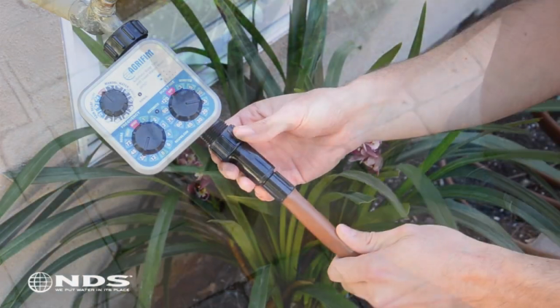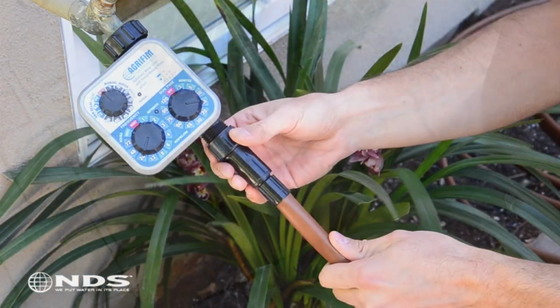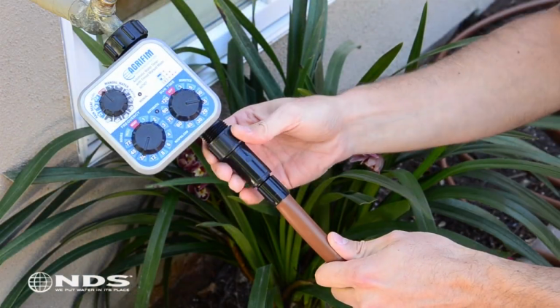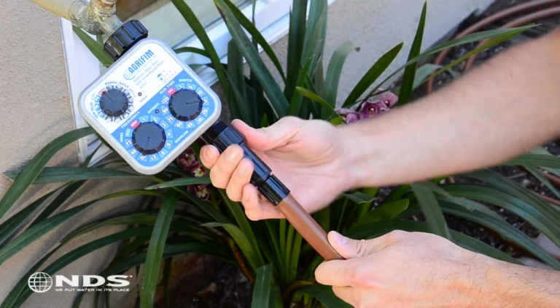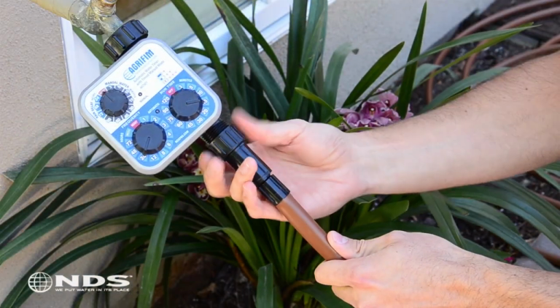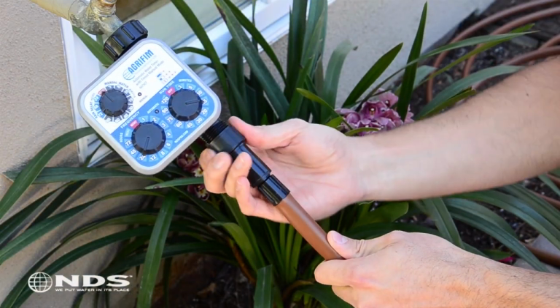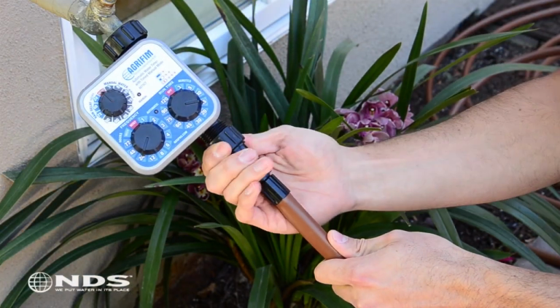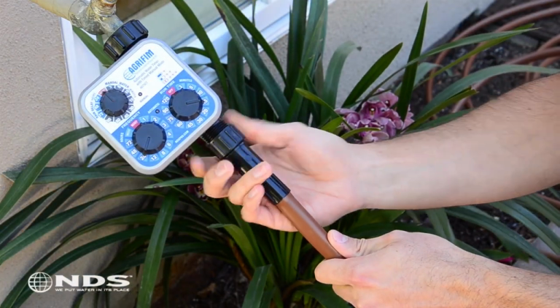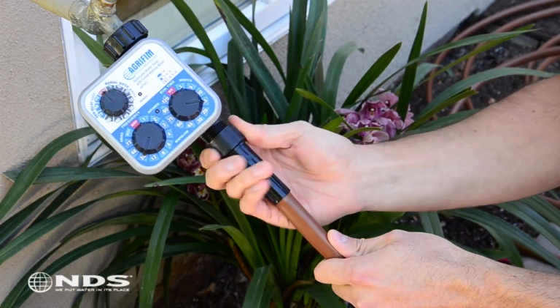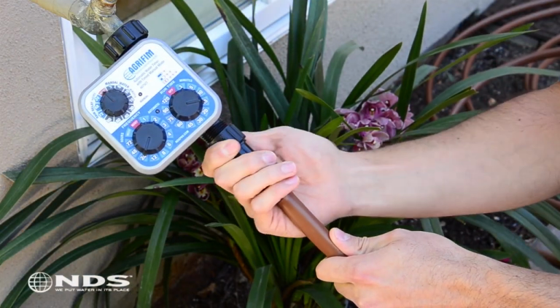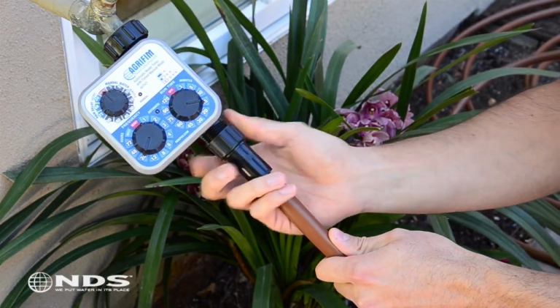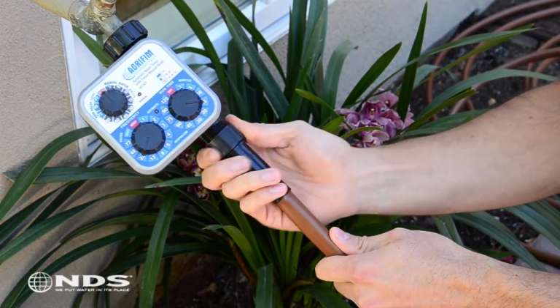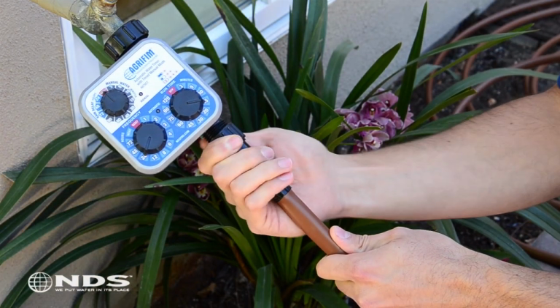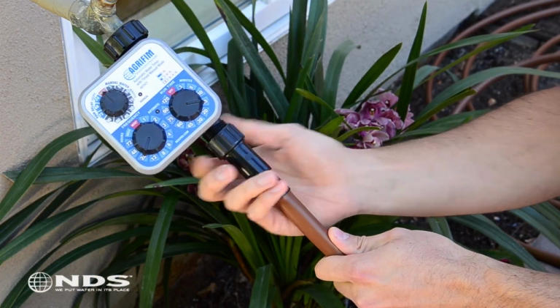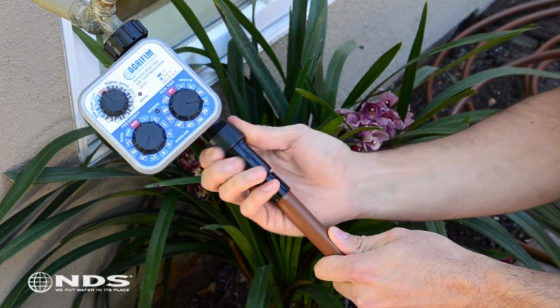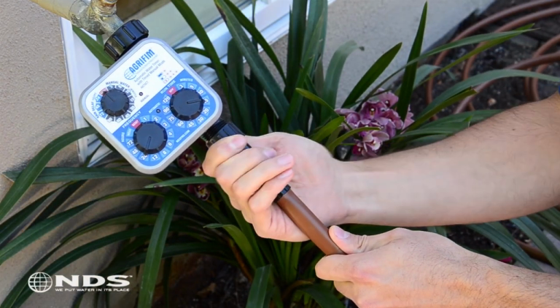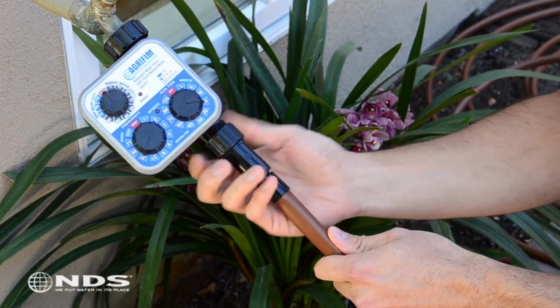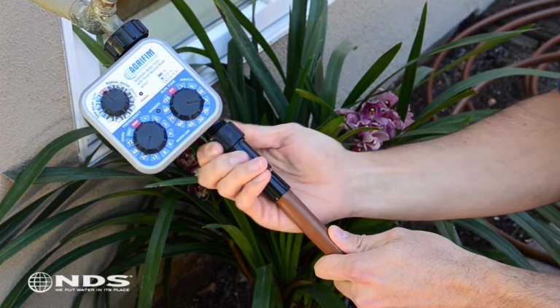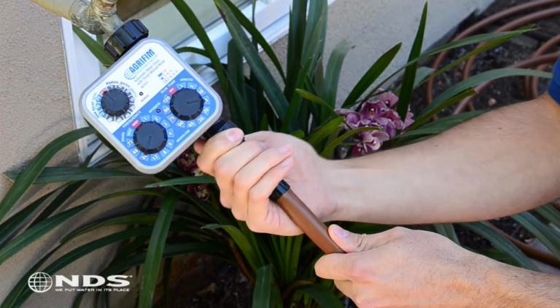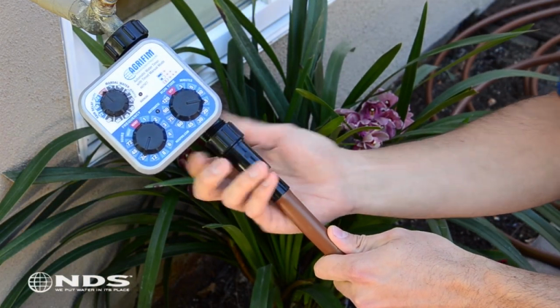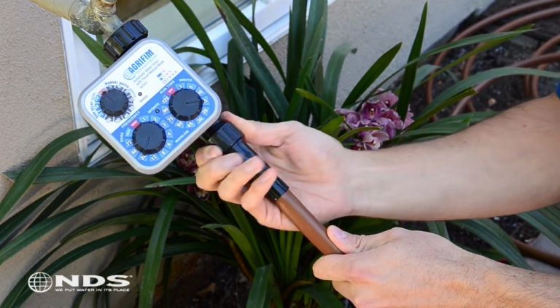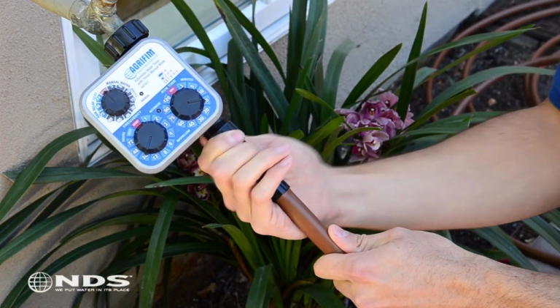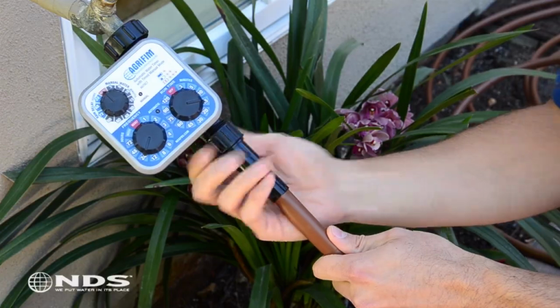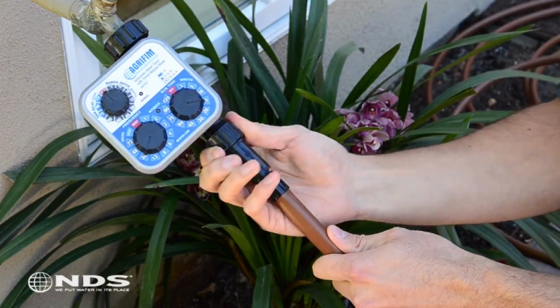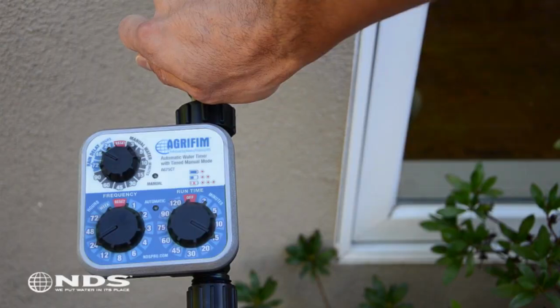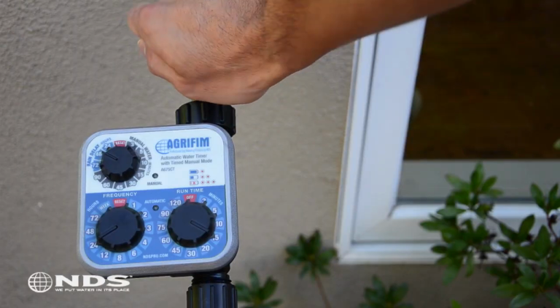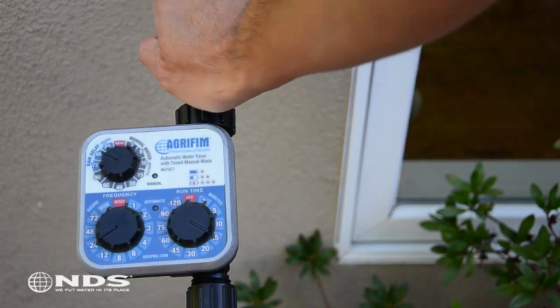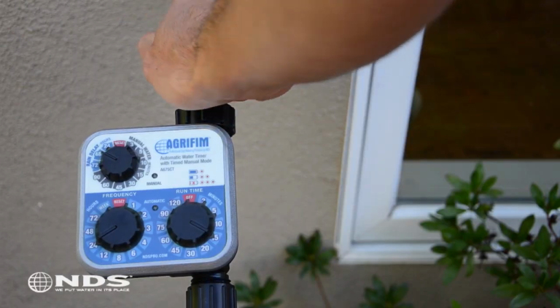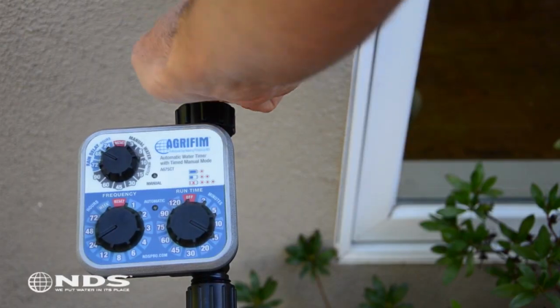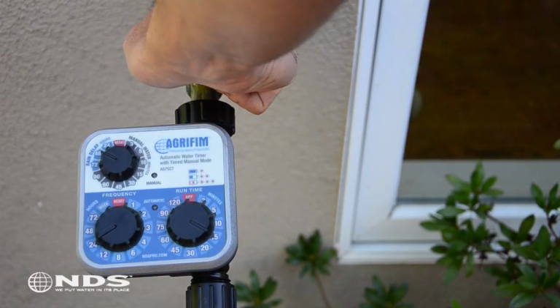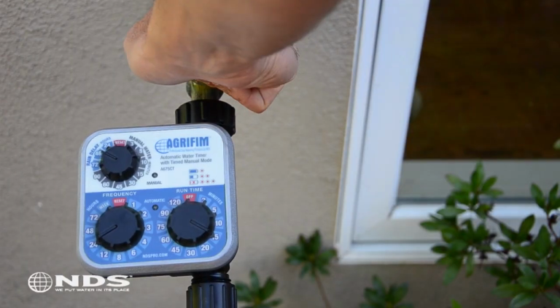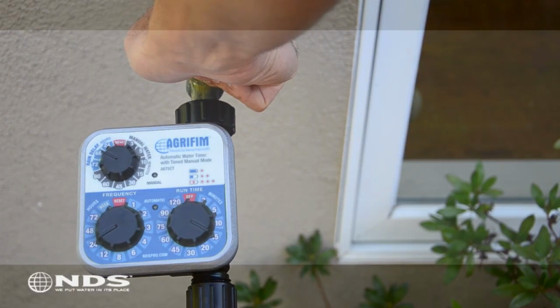Once the swivel adapter is attached to your tubing, twist it onto the timer, turn the water on, and you're done.